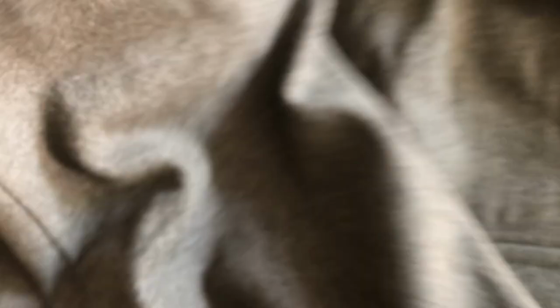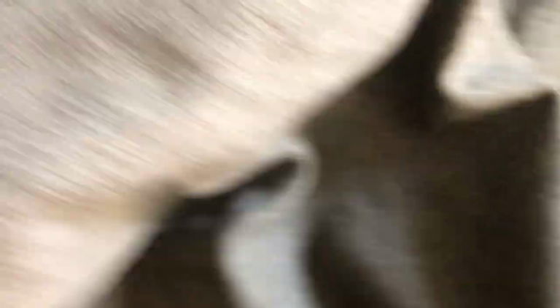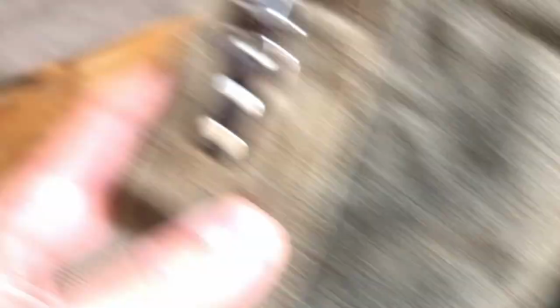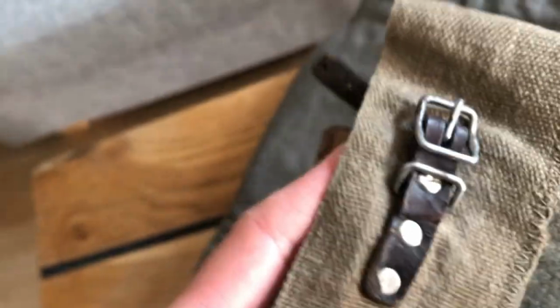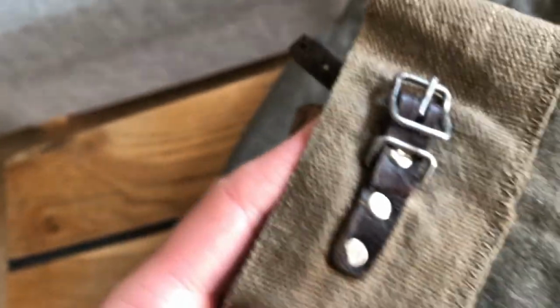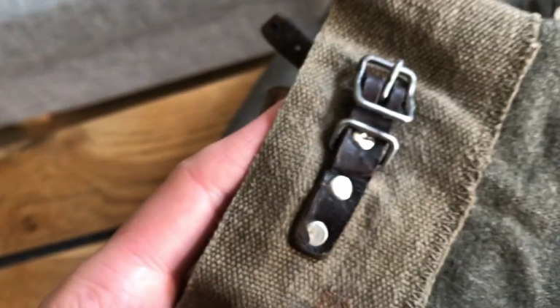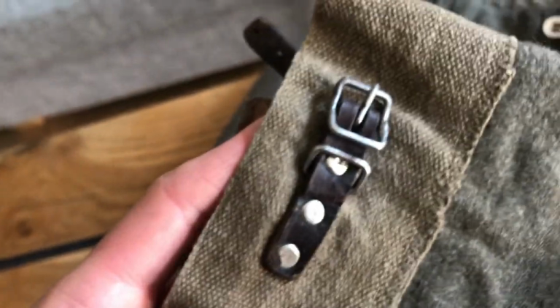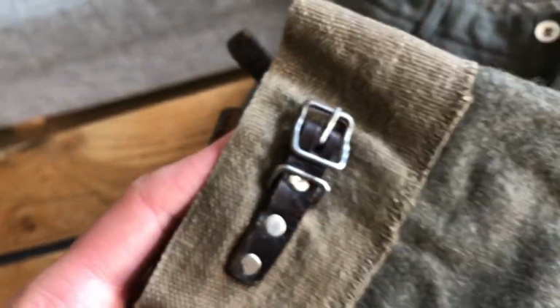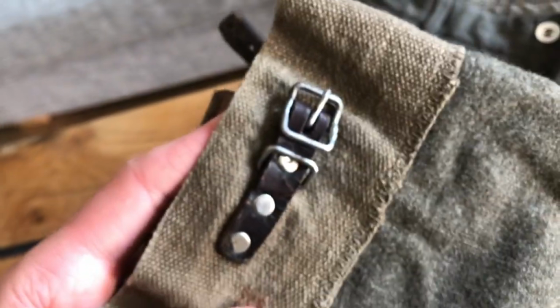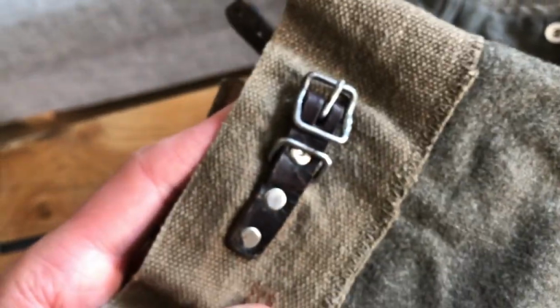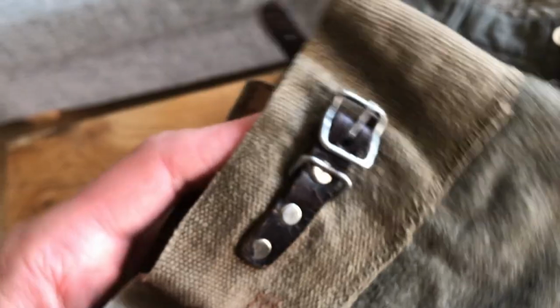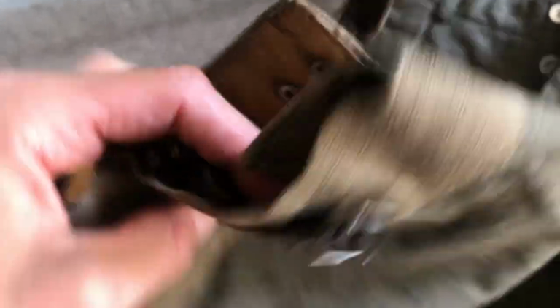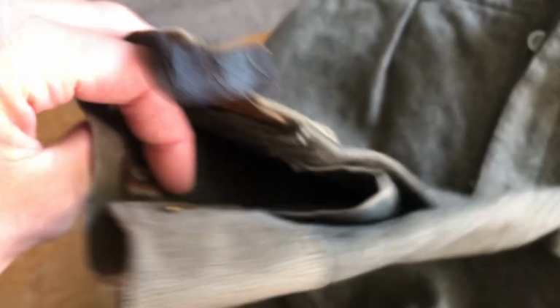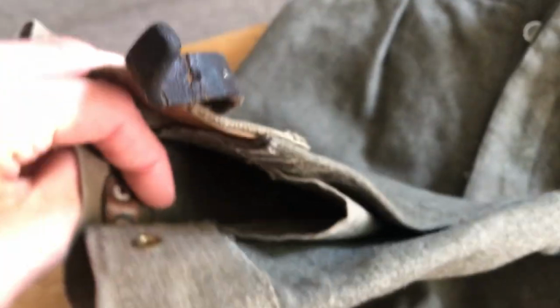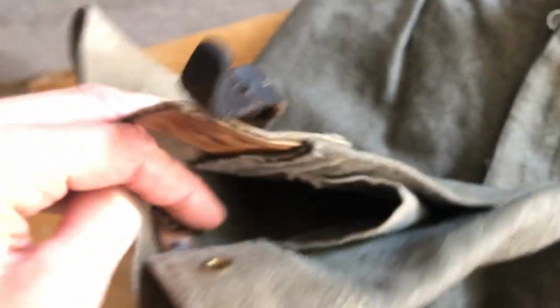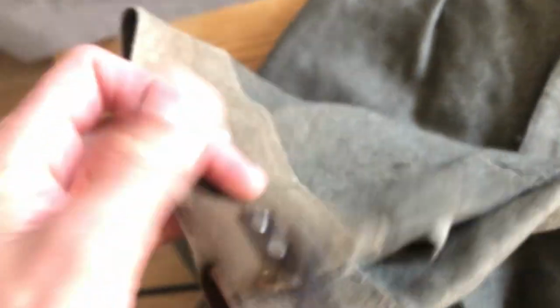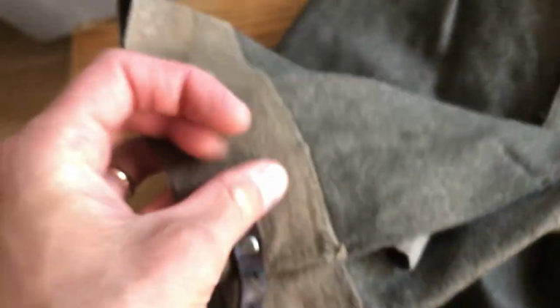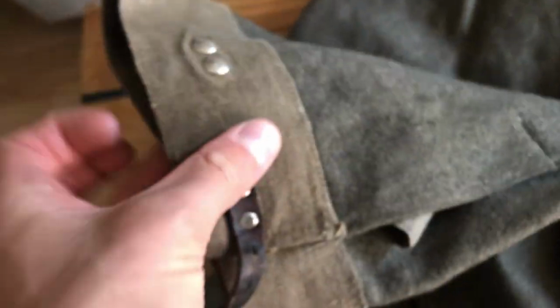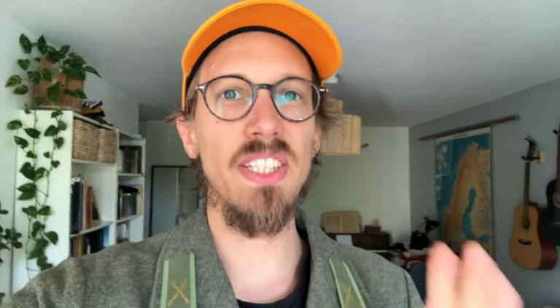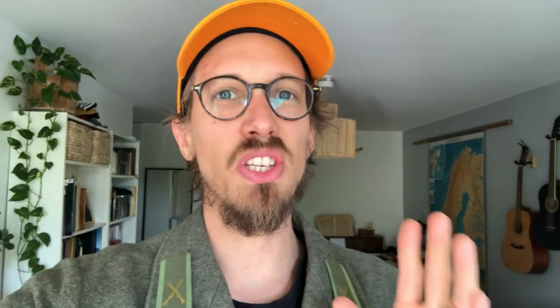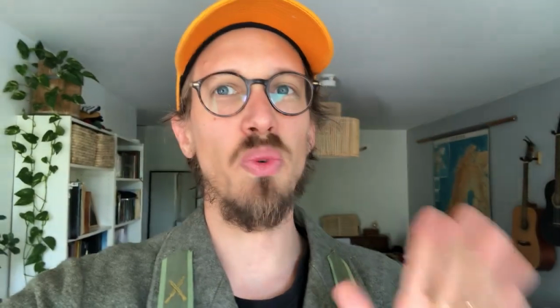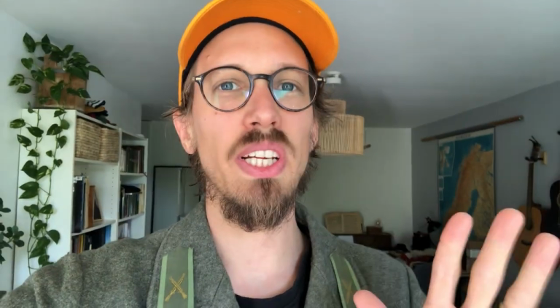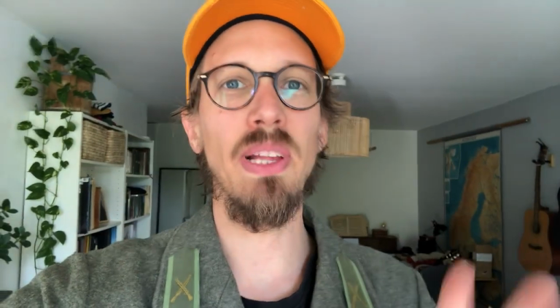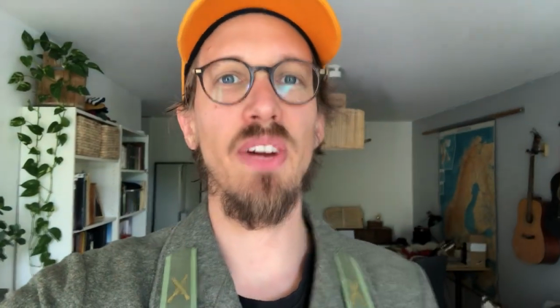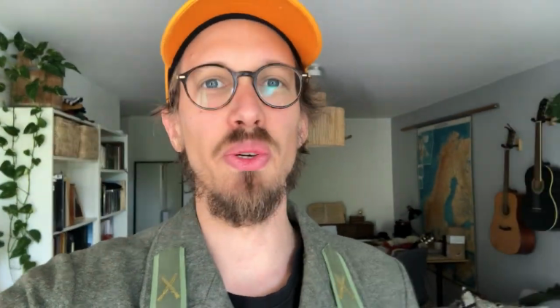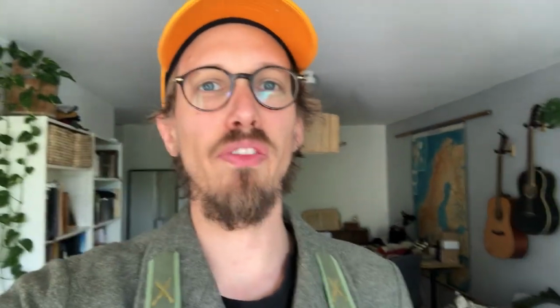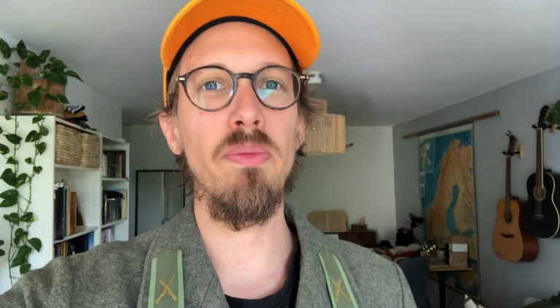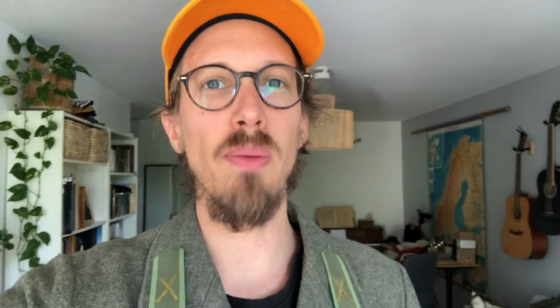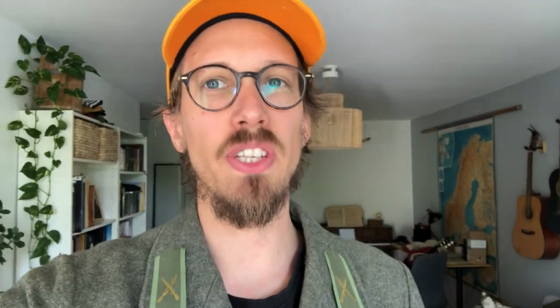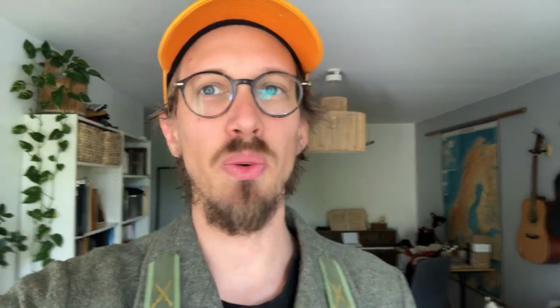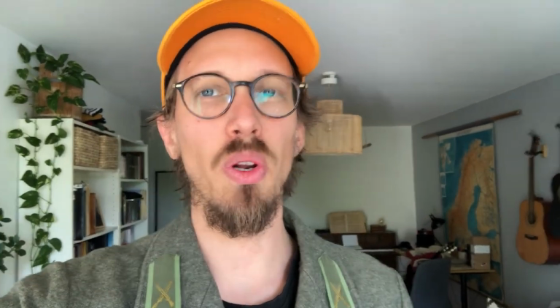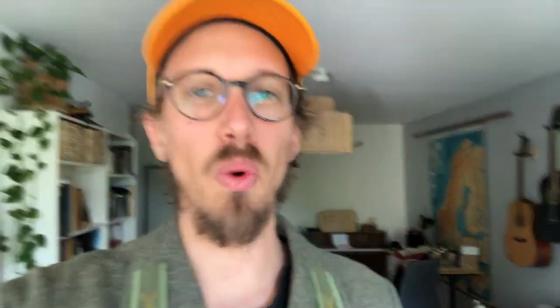Actually more history than I at first thought. So this is a Swedish military uniform from the Second World War.